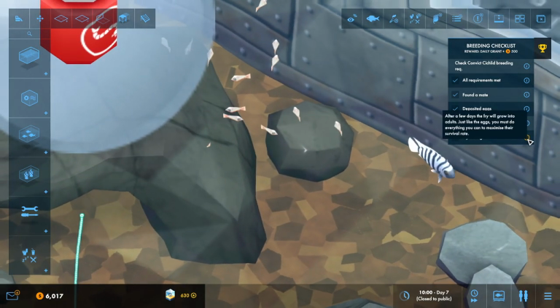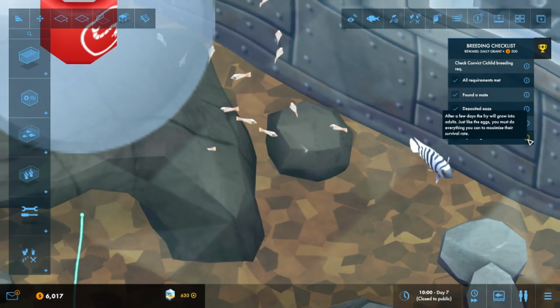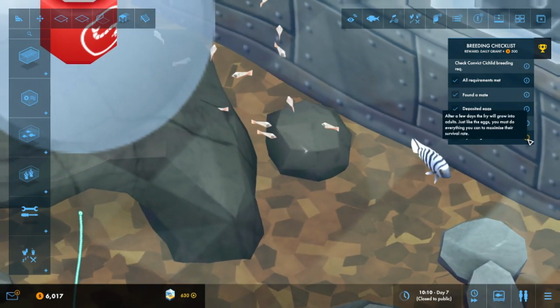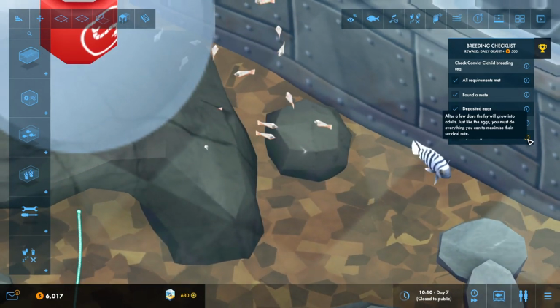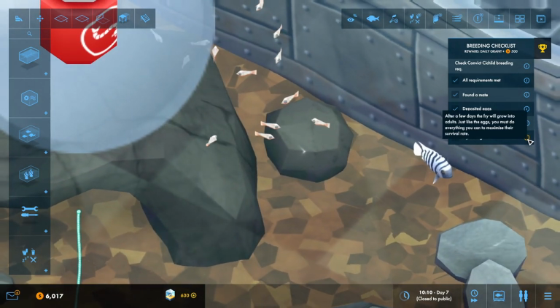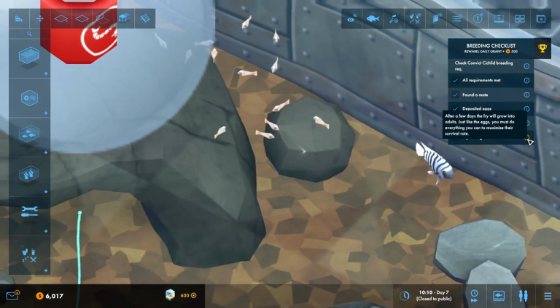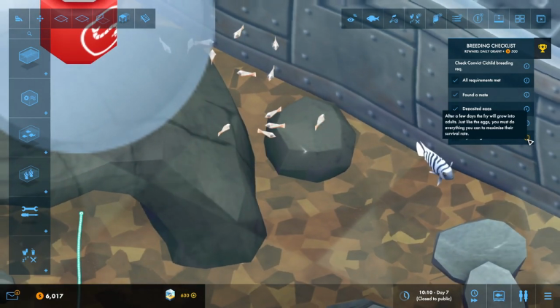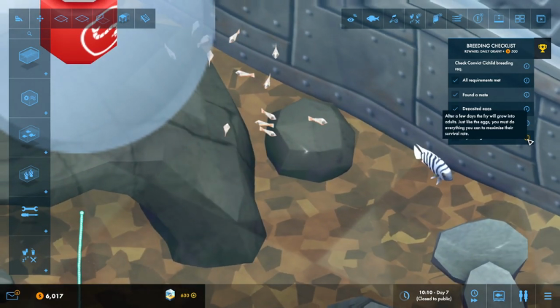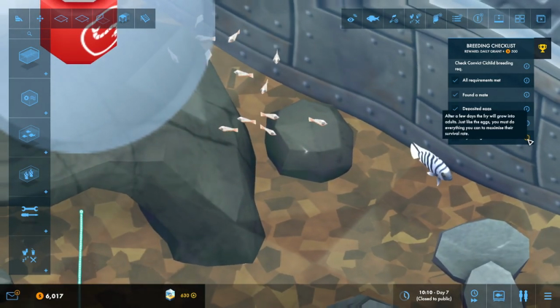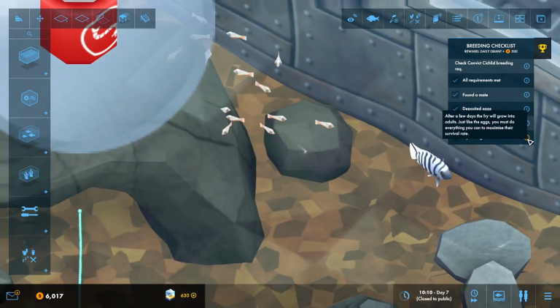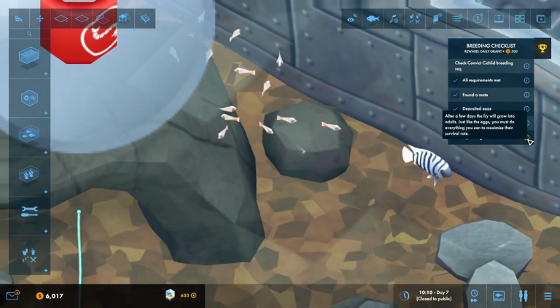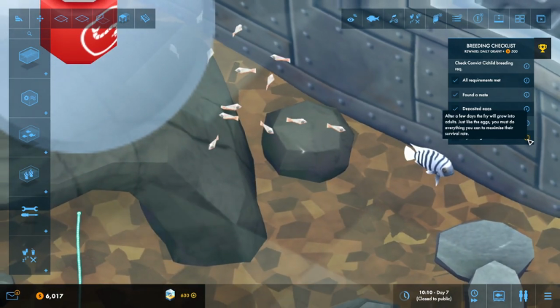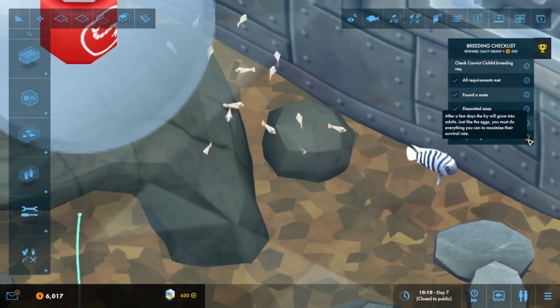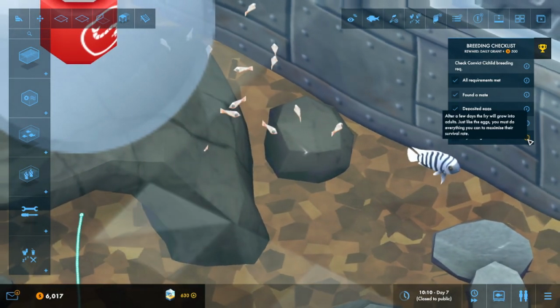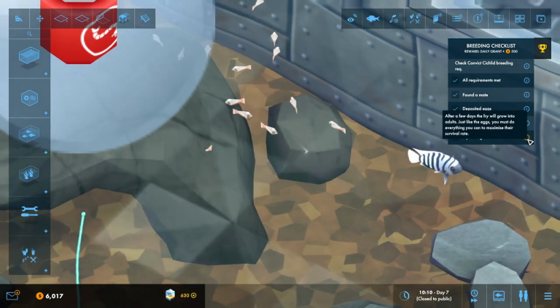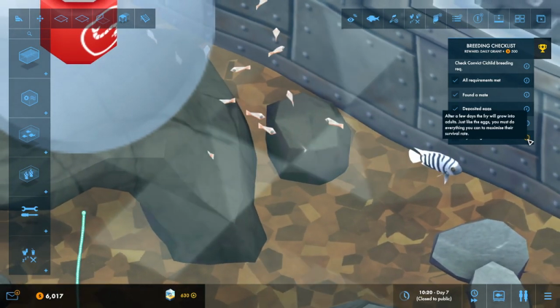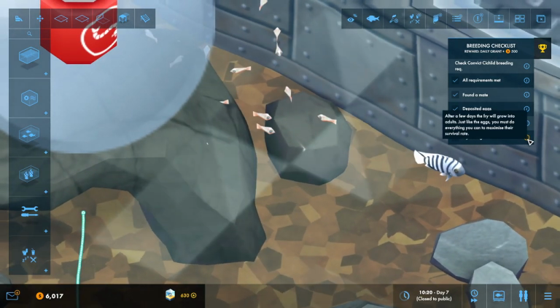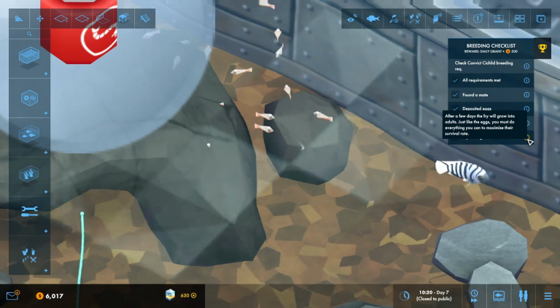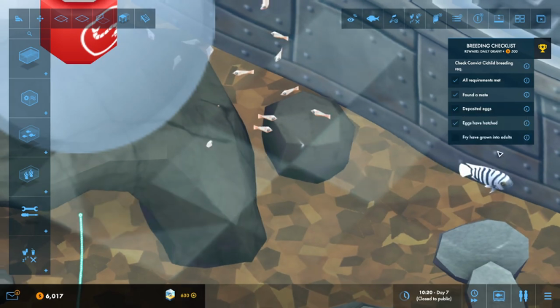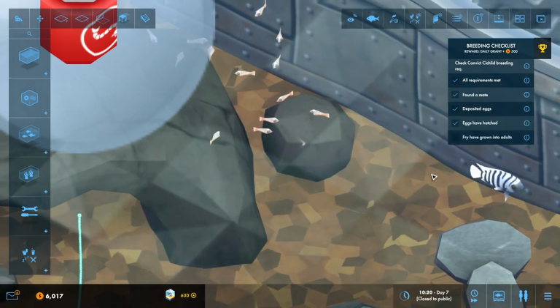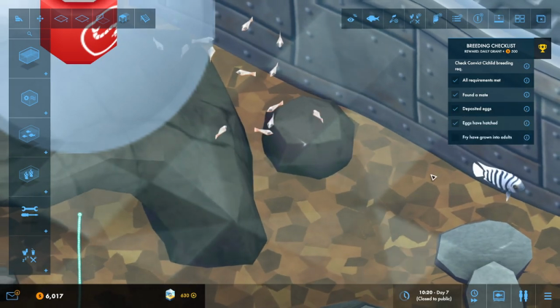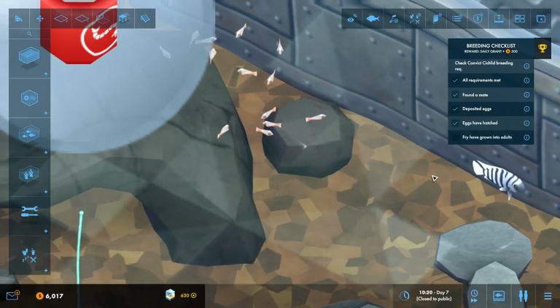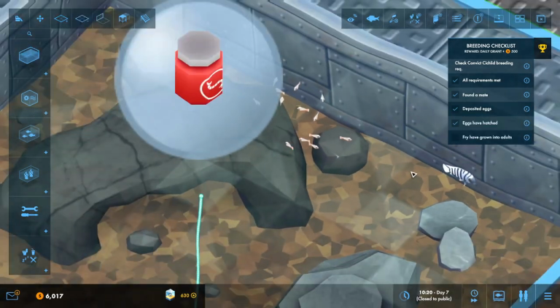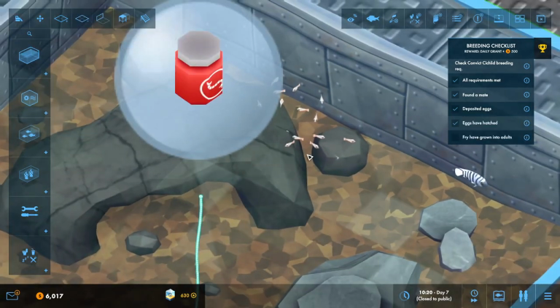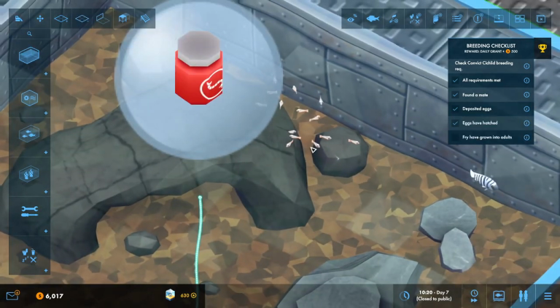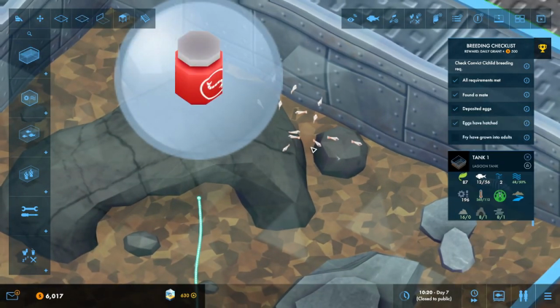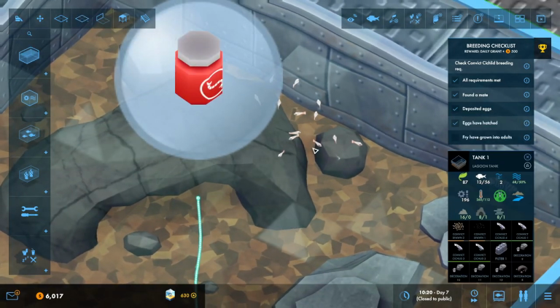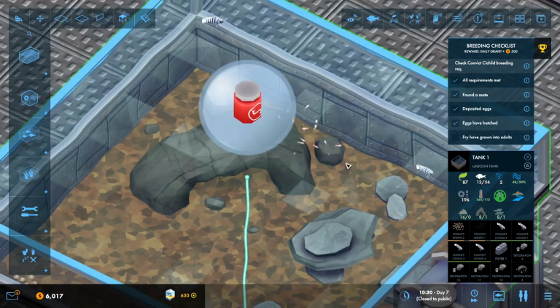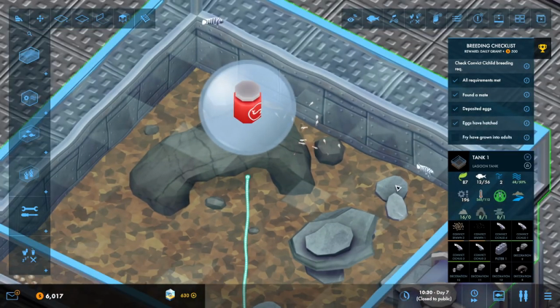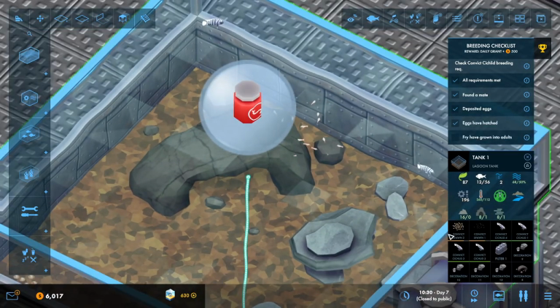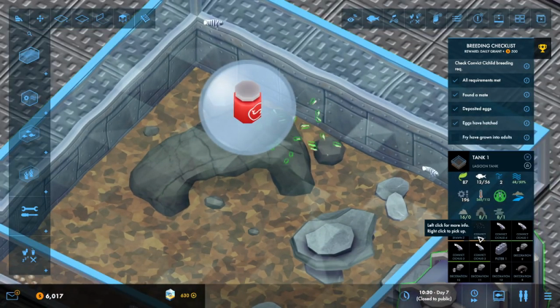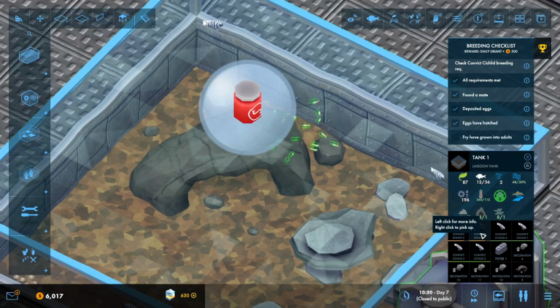The eggs have hatched! Little baby fry - little baby cichlids, amazing! After a few days the fry will grow into adults. Just like the eggs, you must do everything you can to maximize their survival rate.